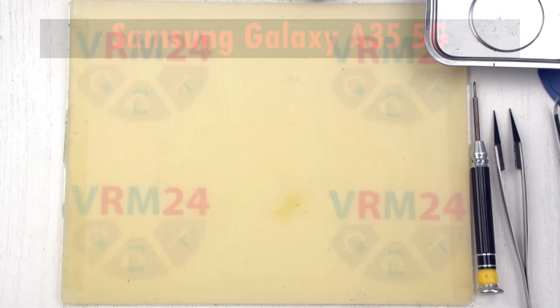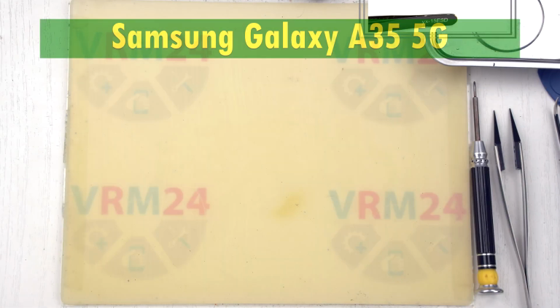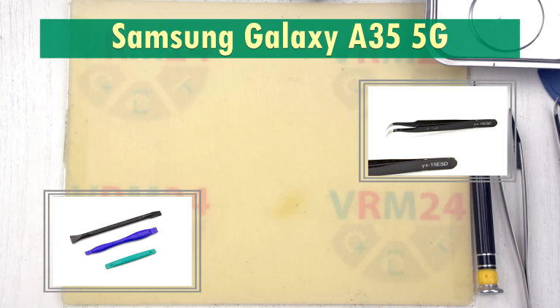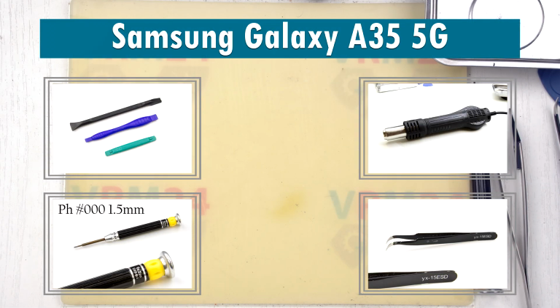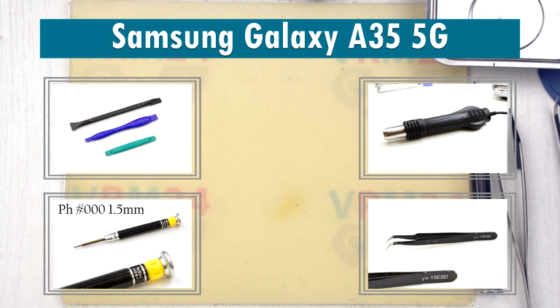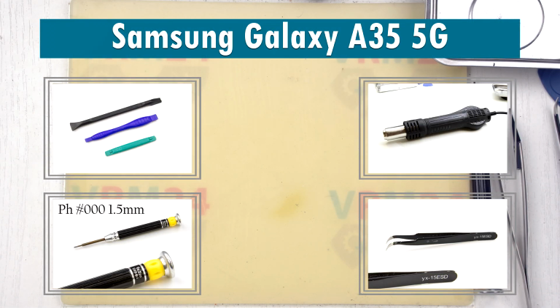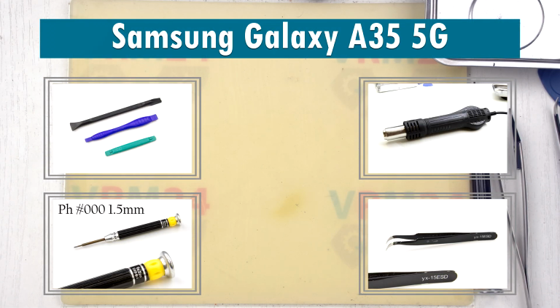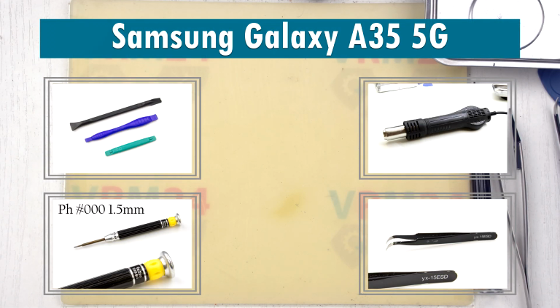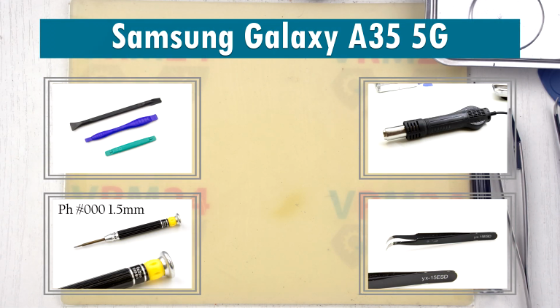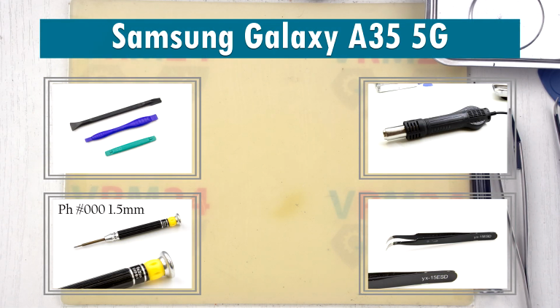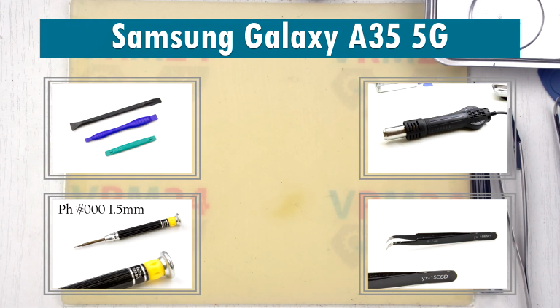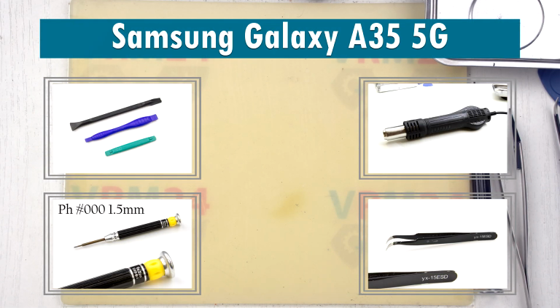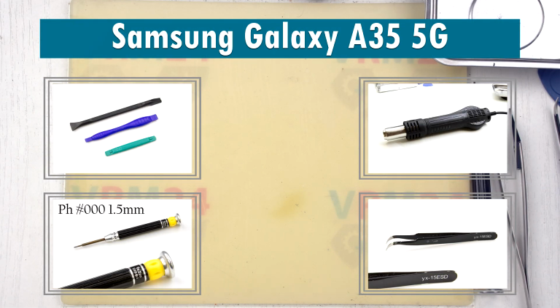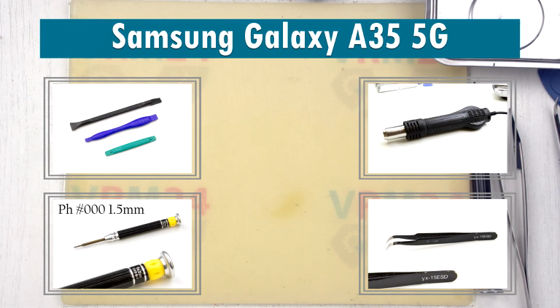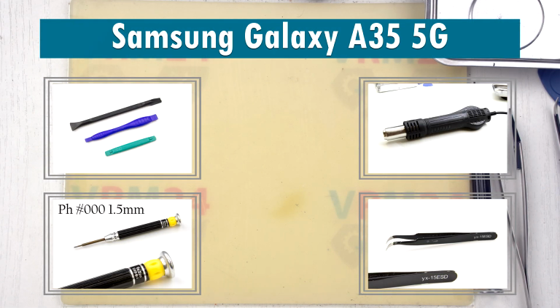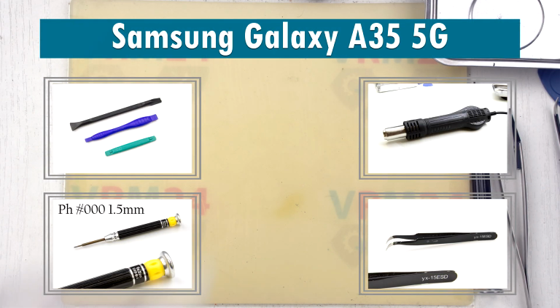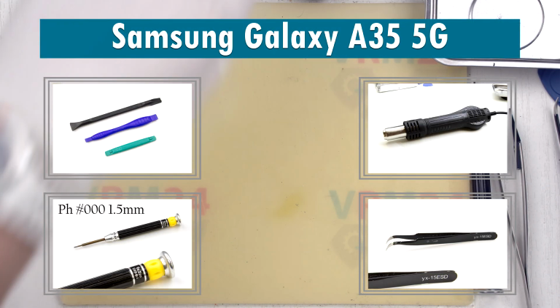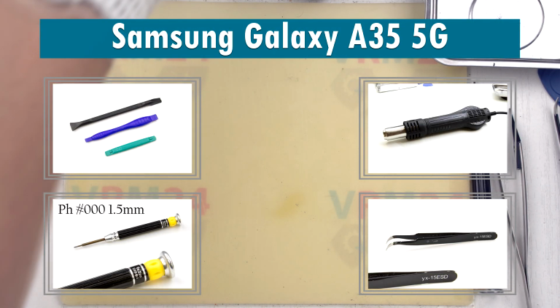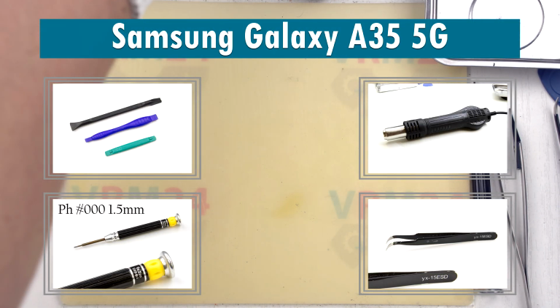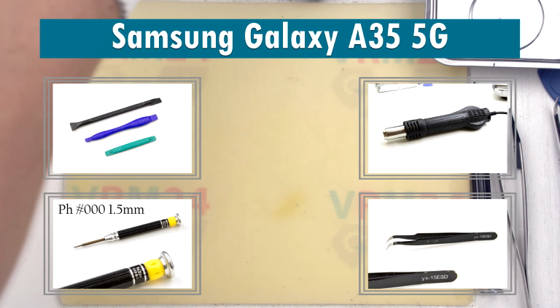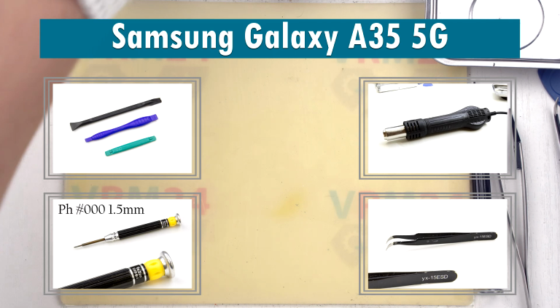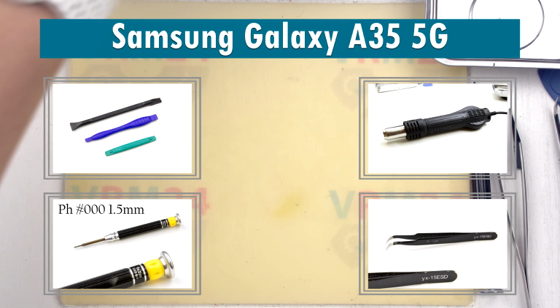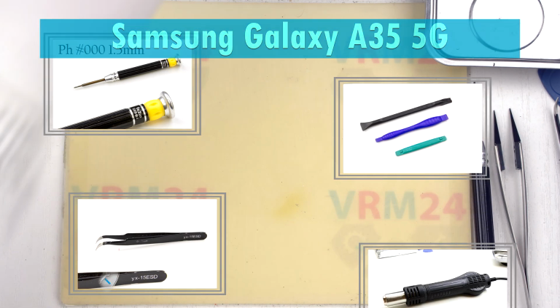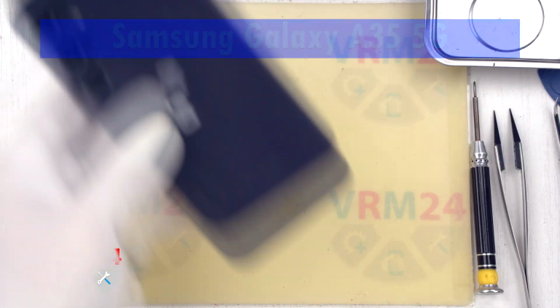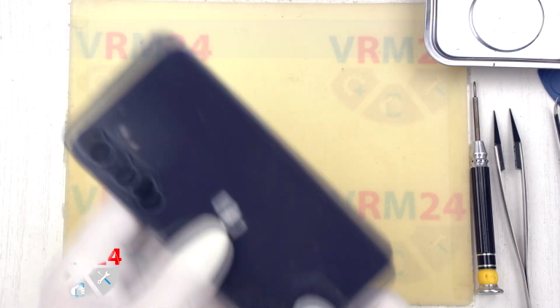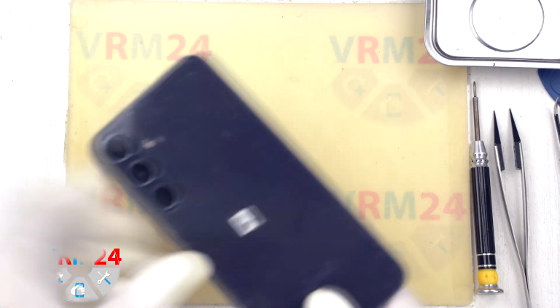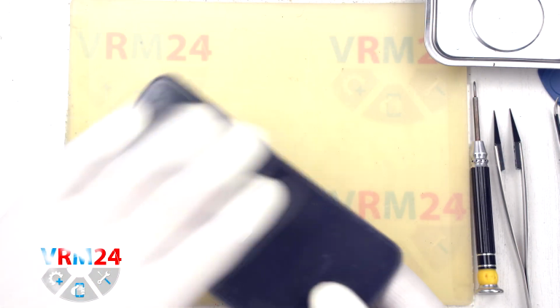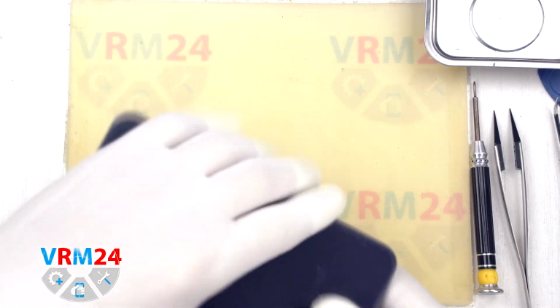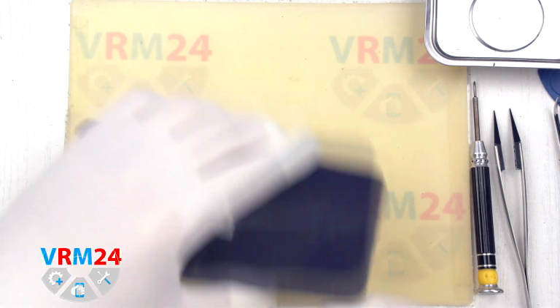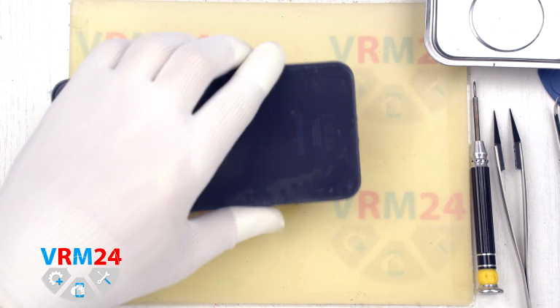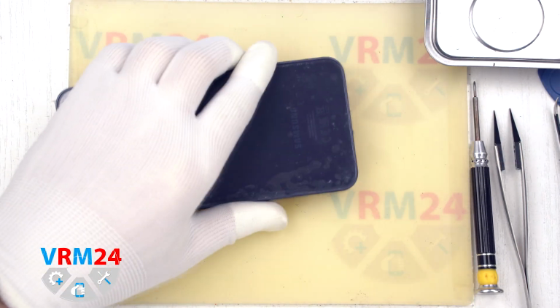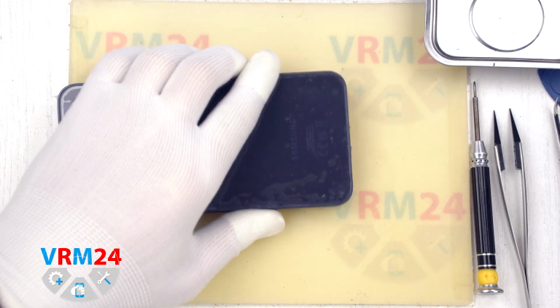Hi guys, you are on VRAM24.com. Today we are going to assemble the Samsung Galaxy A35.